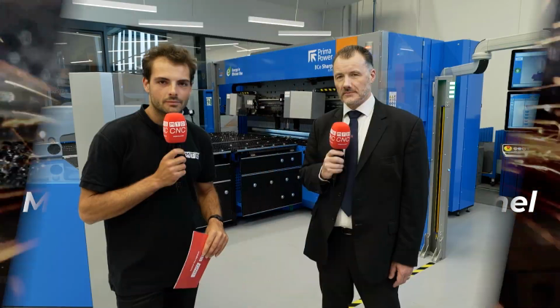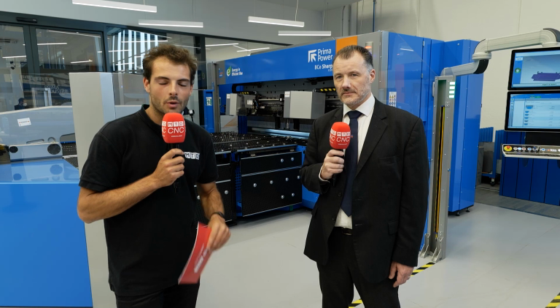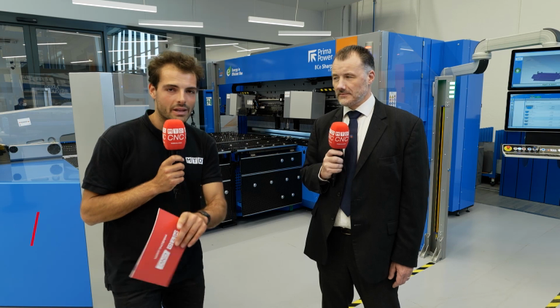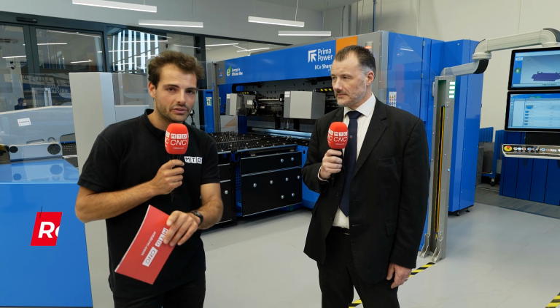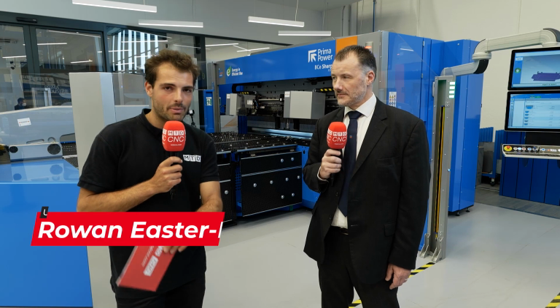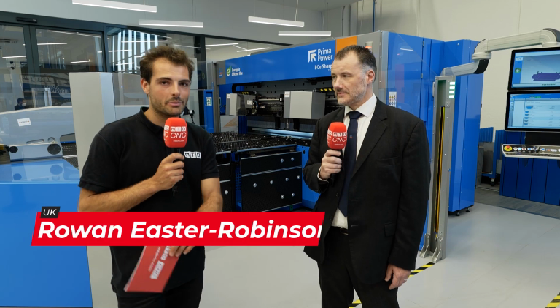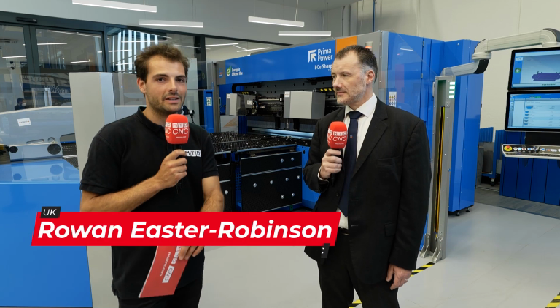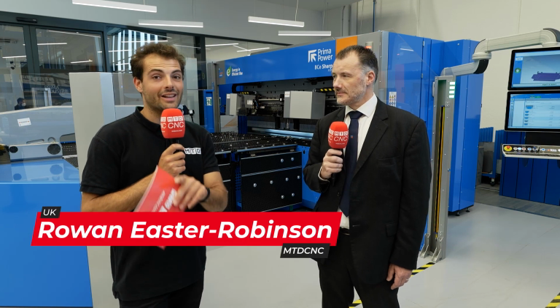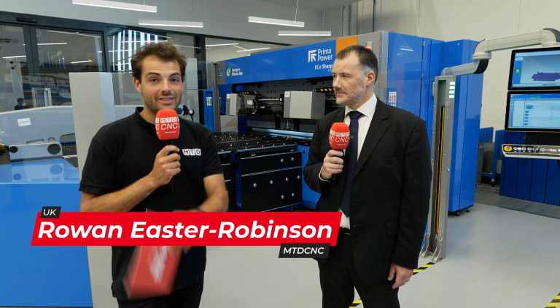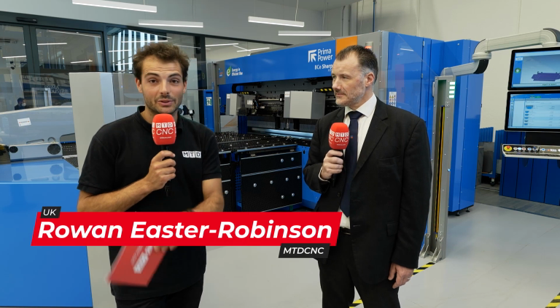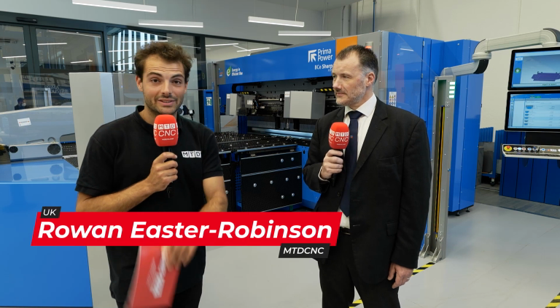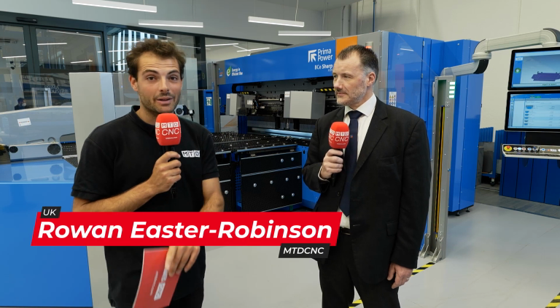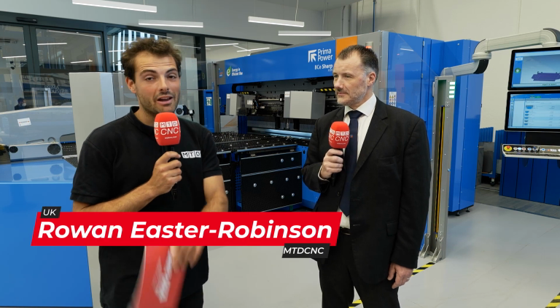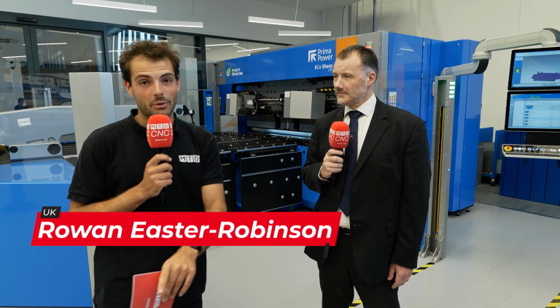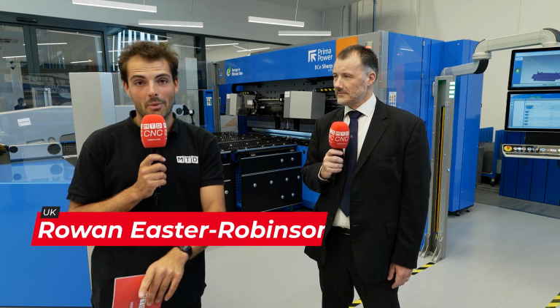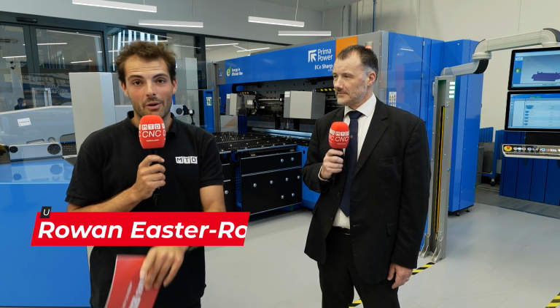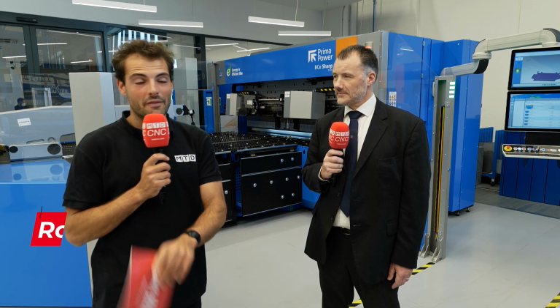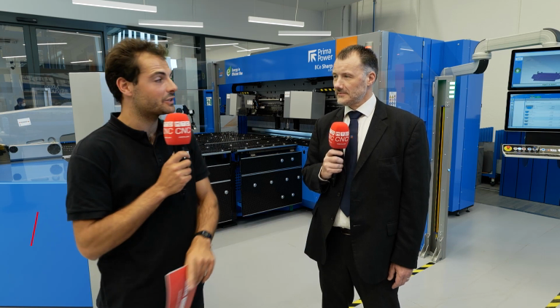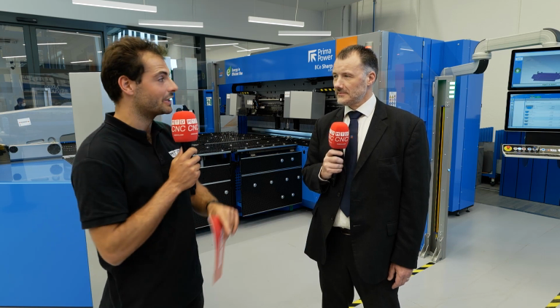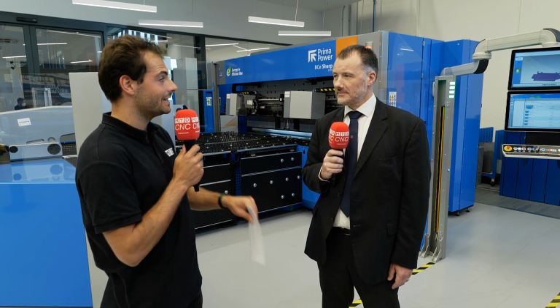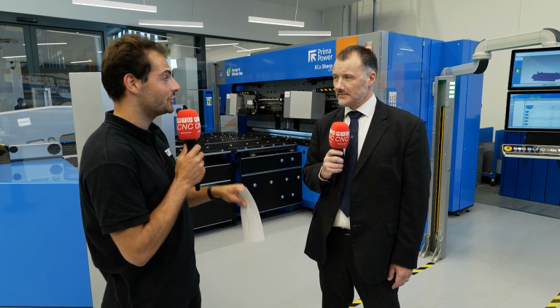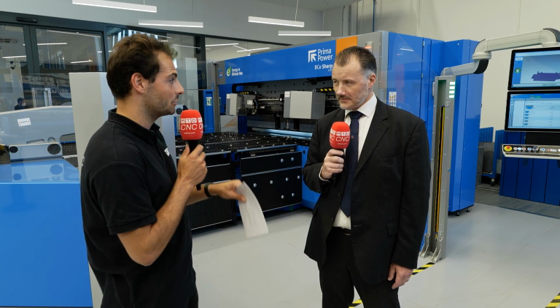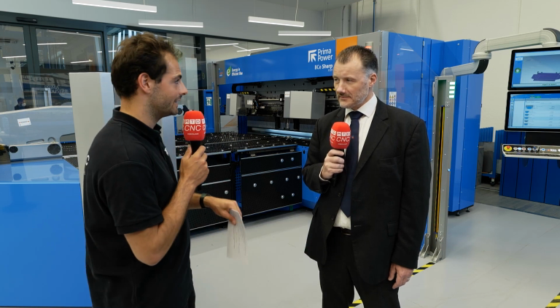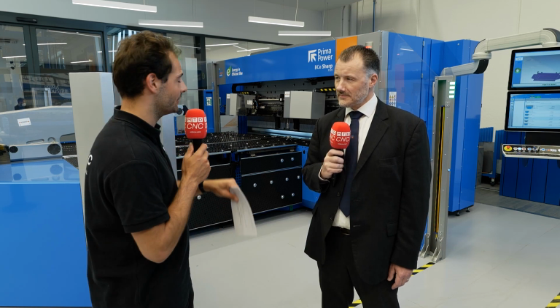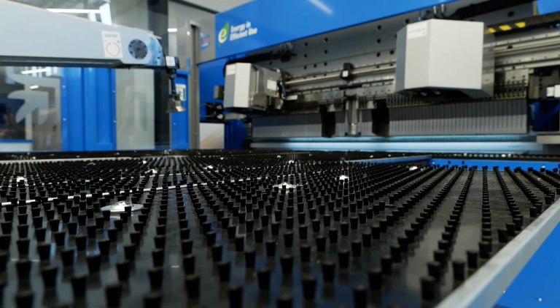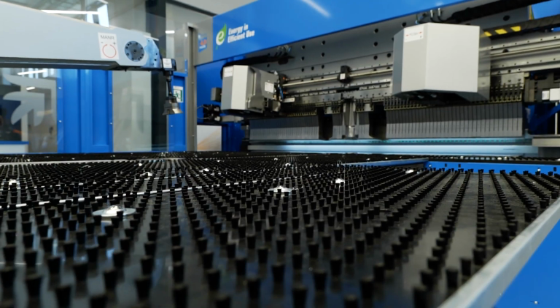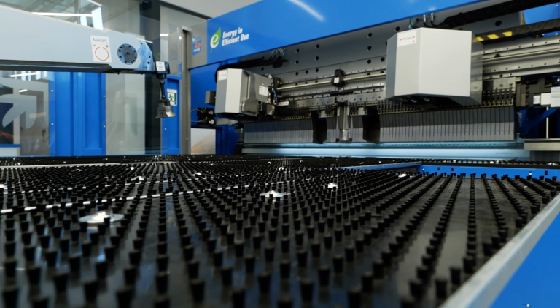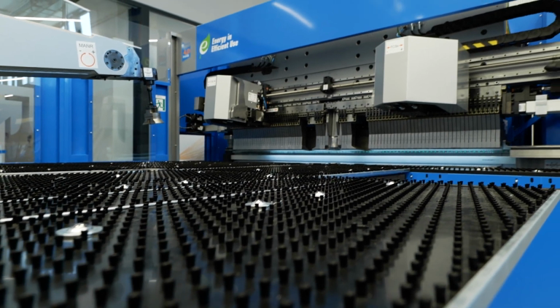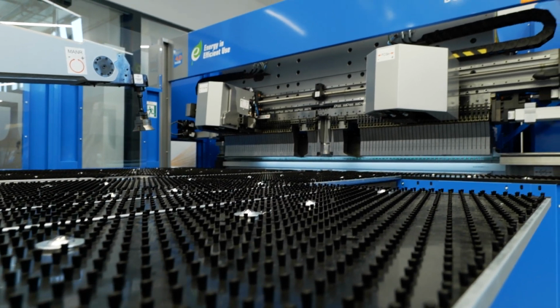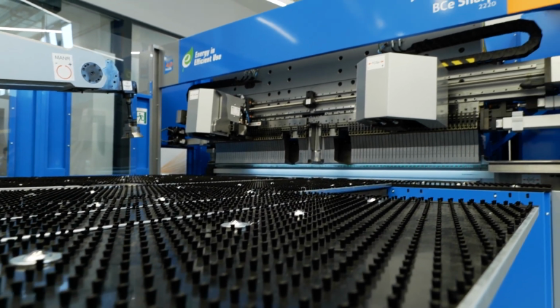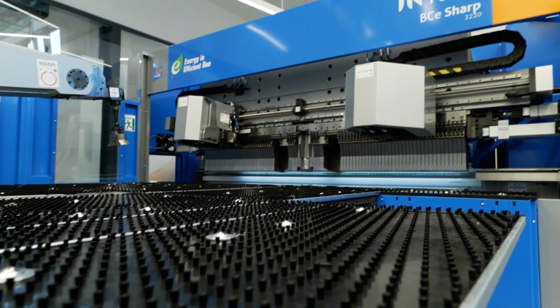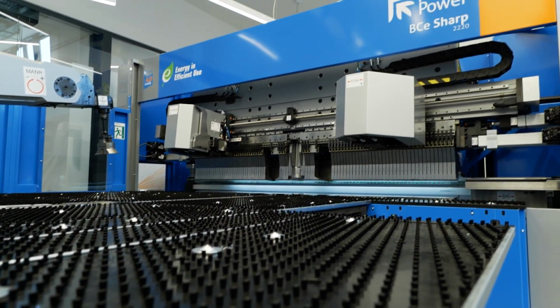I'd never seen a panel bender until today. We're here at Prima Power at the factory in Turin. Barry, what is a panel bender?